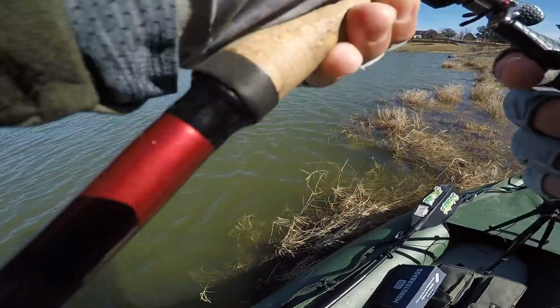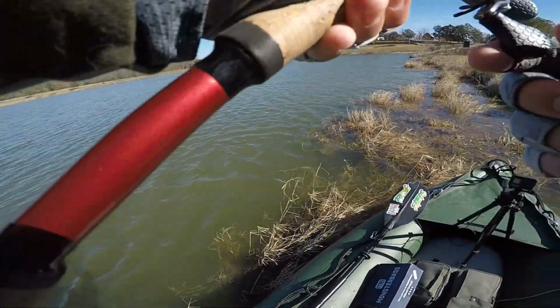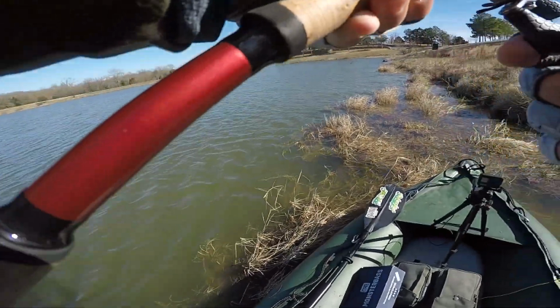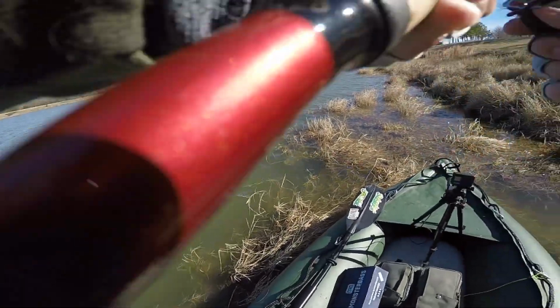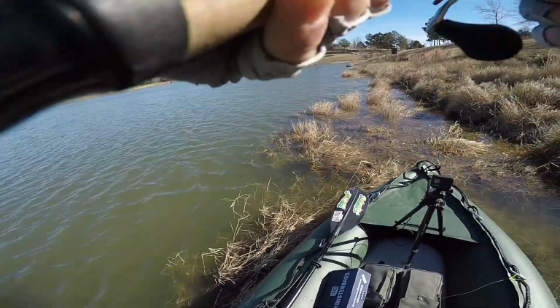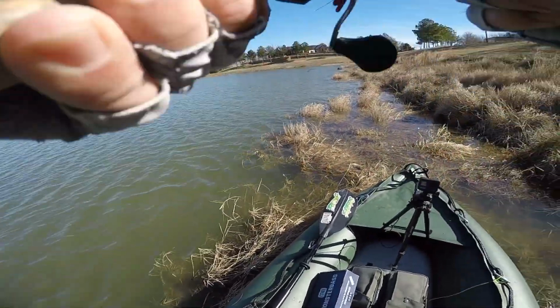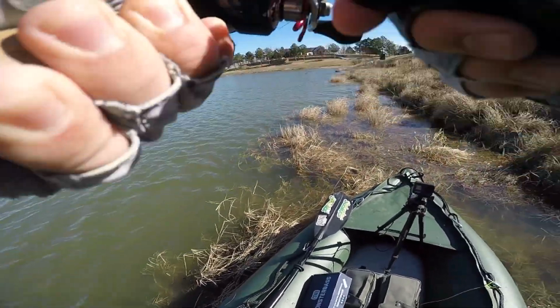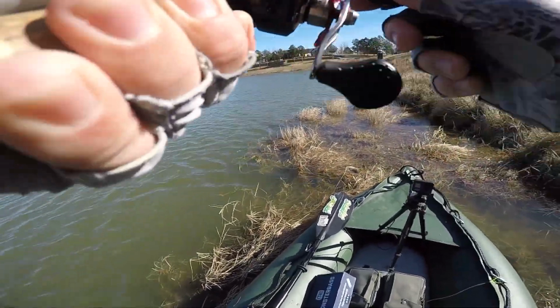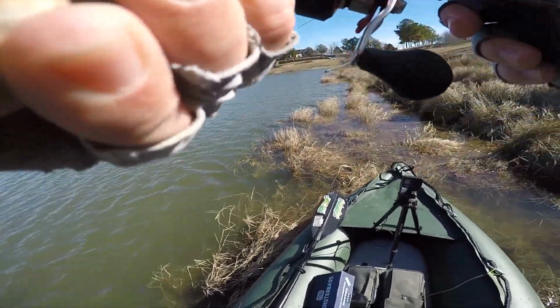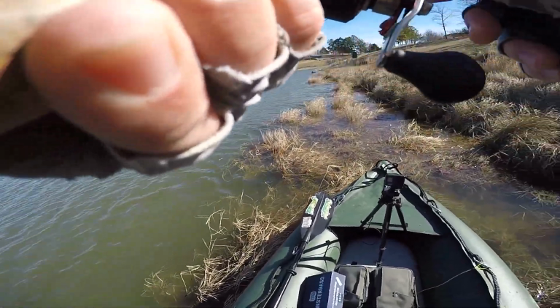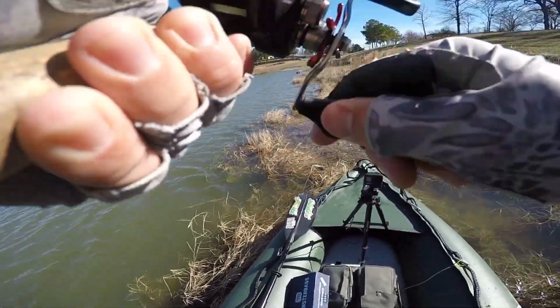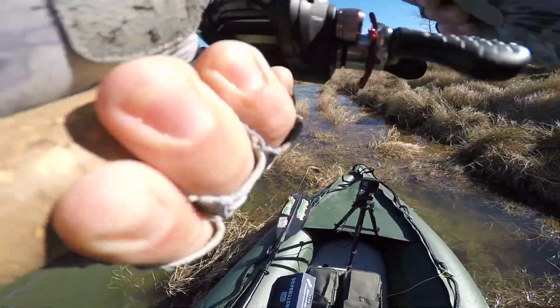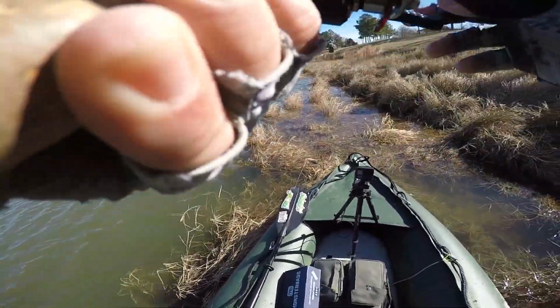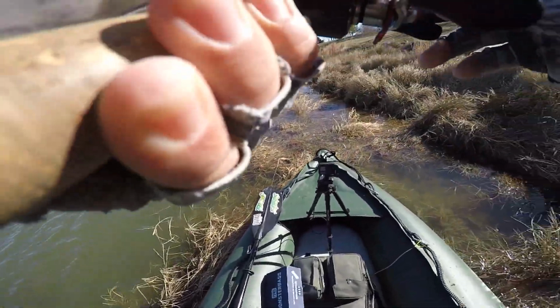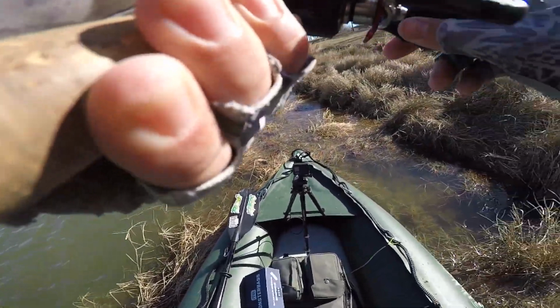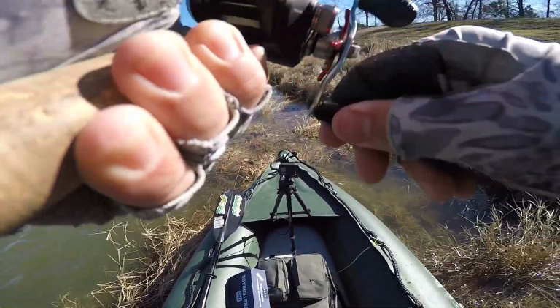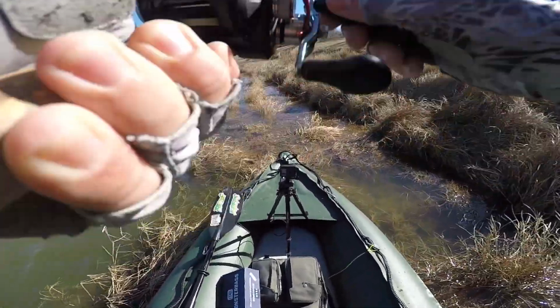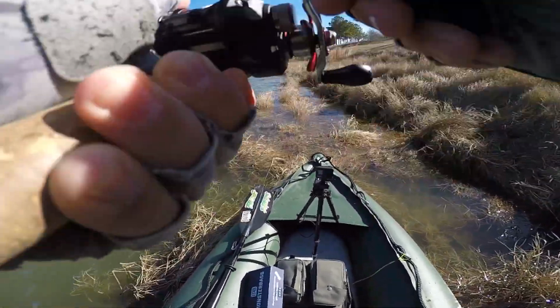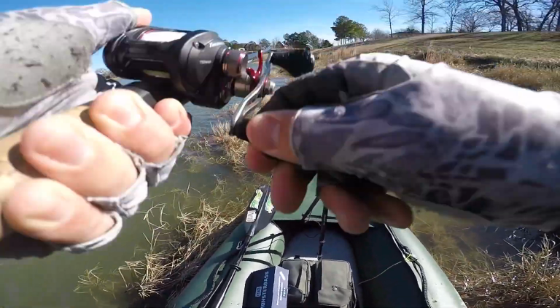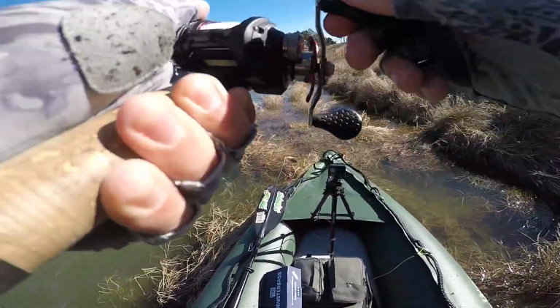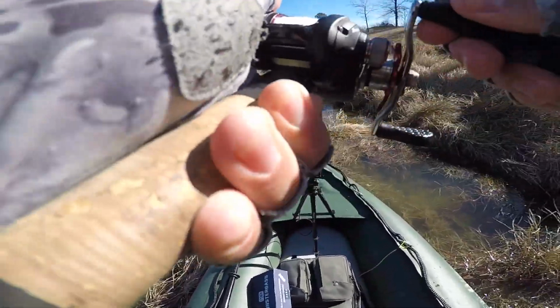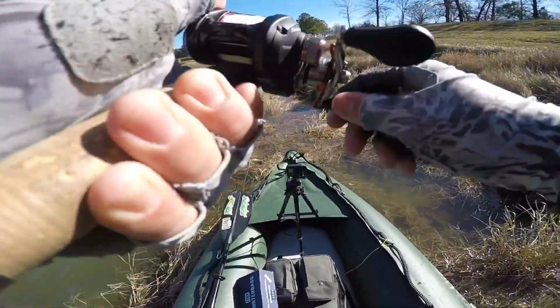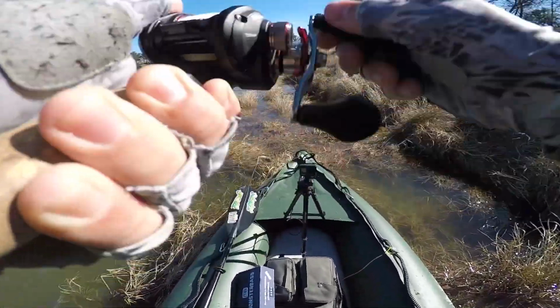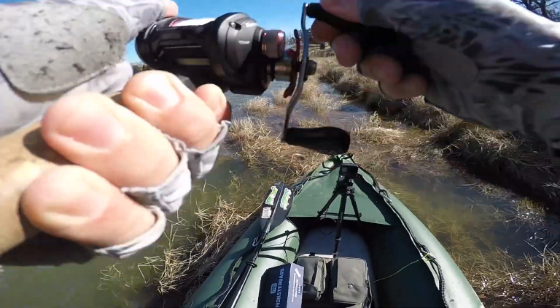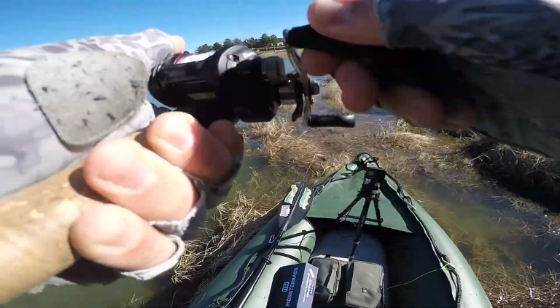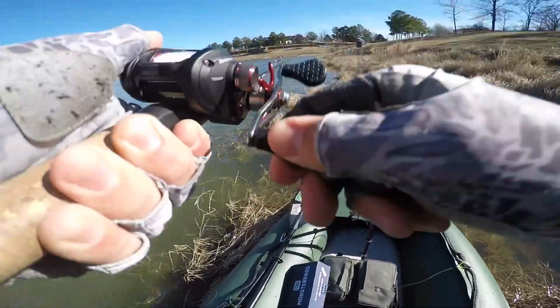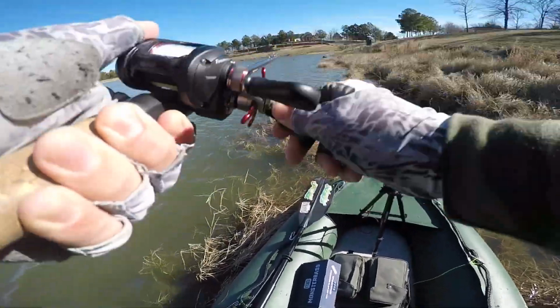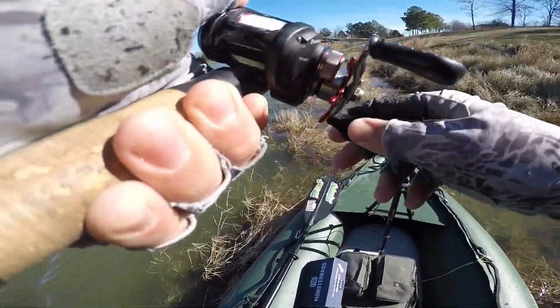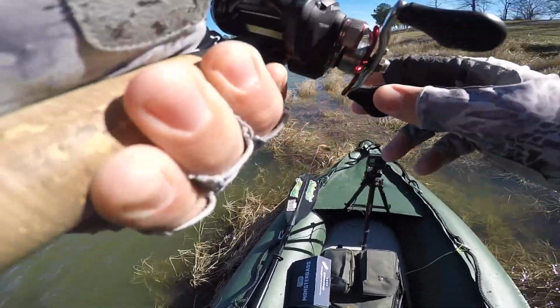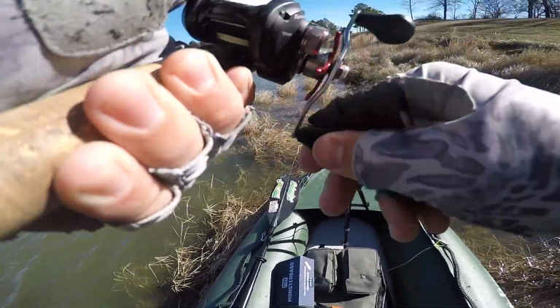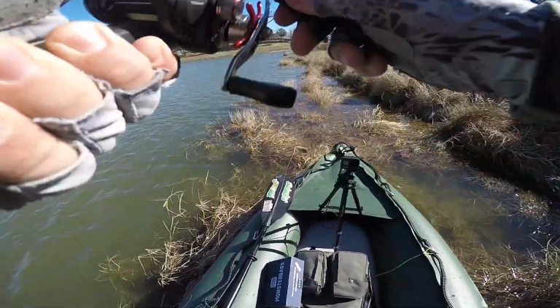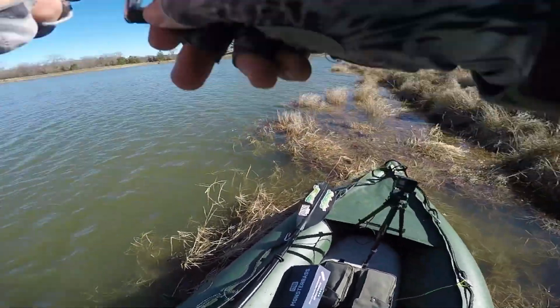Oh yeah, there's one! Another decent fish.